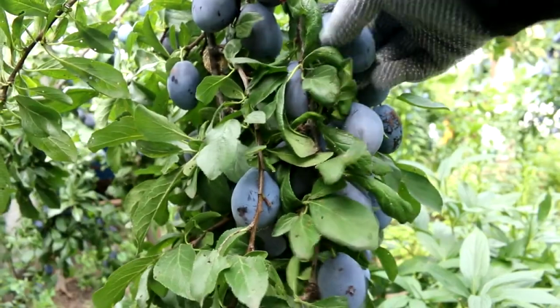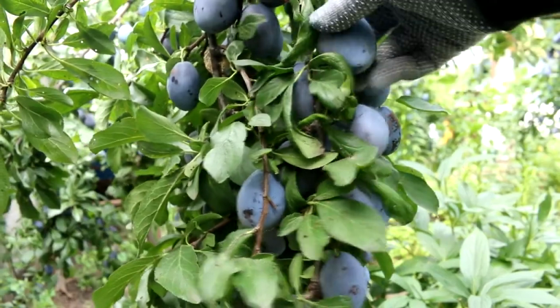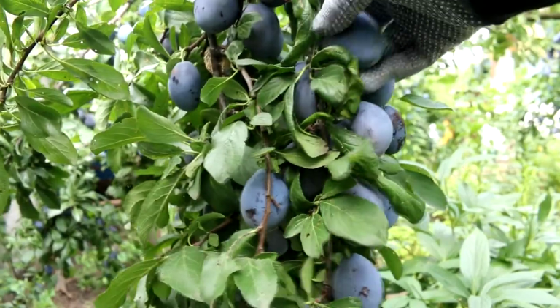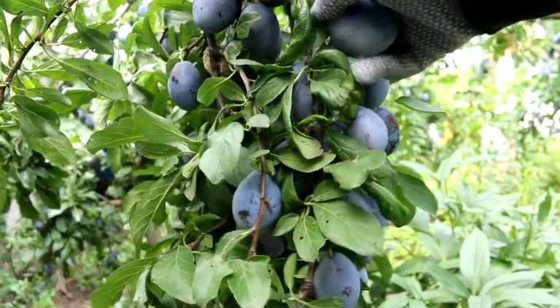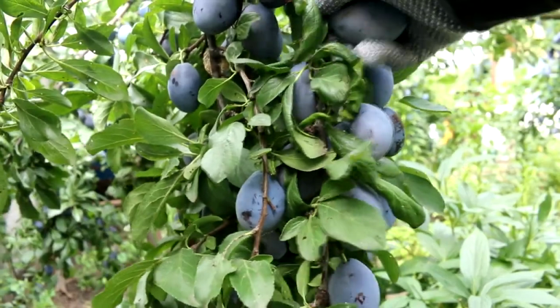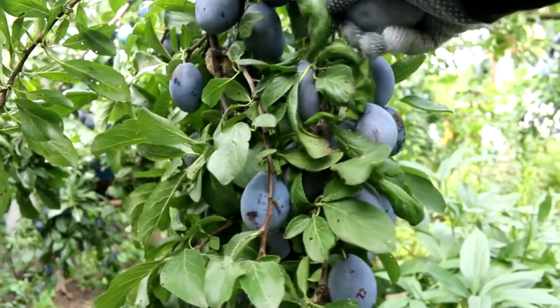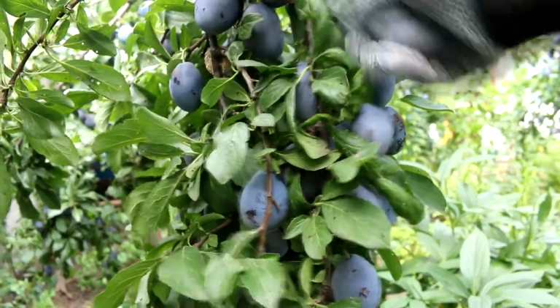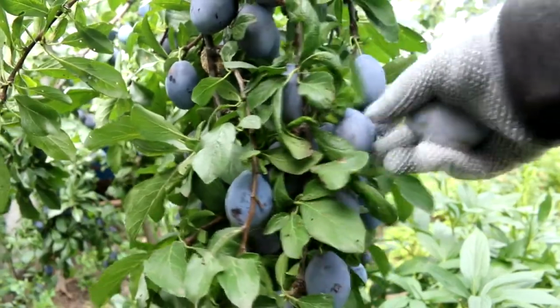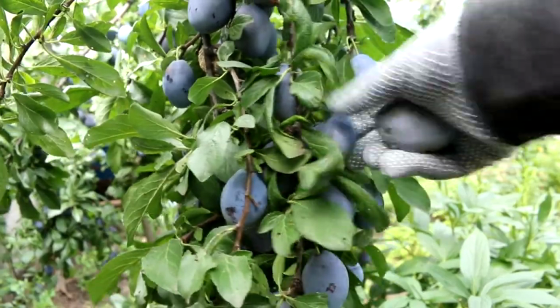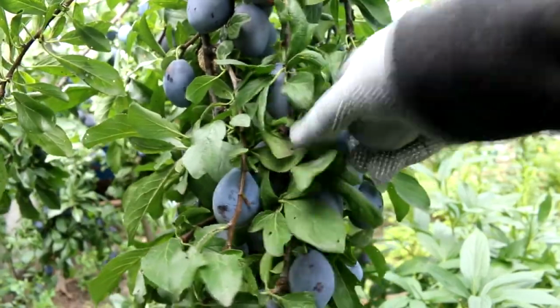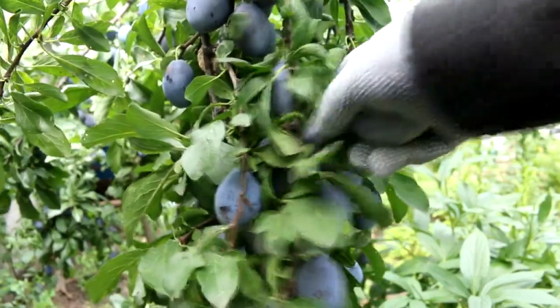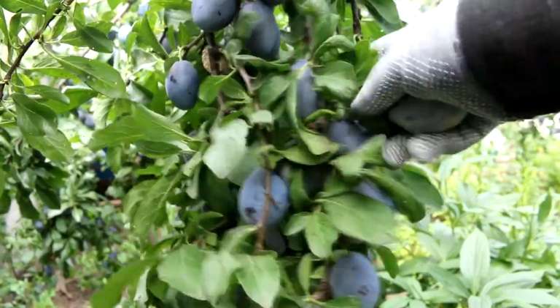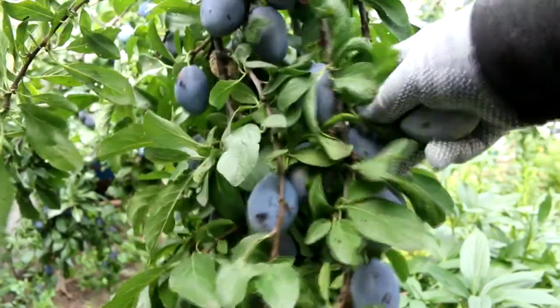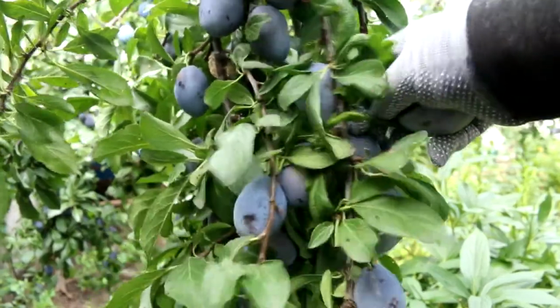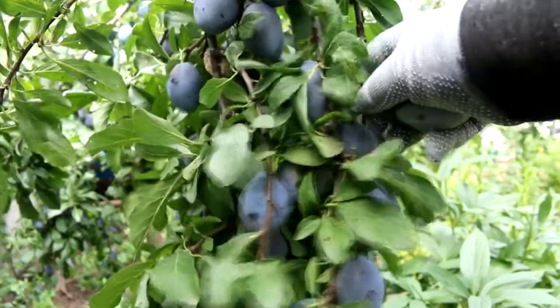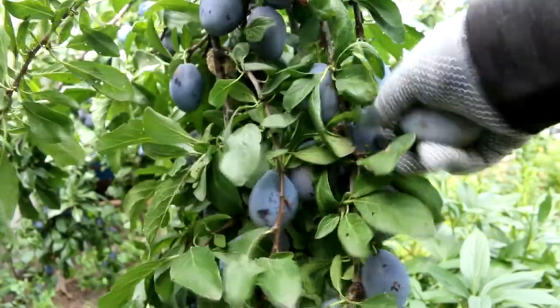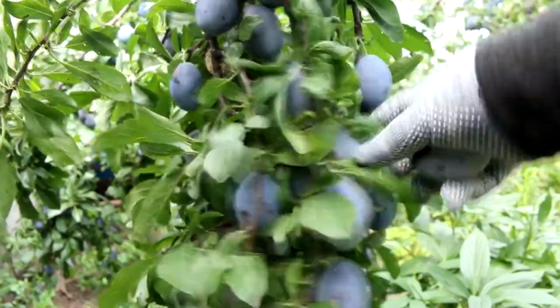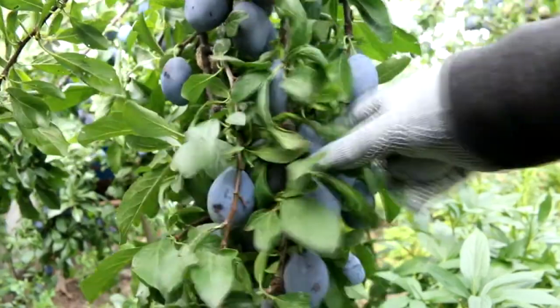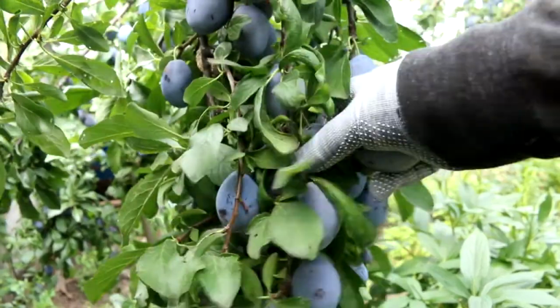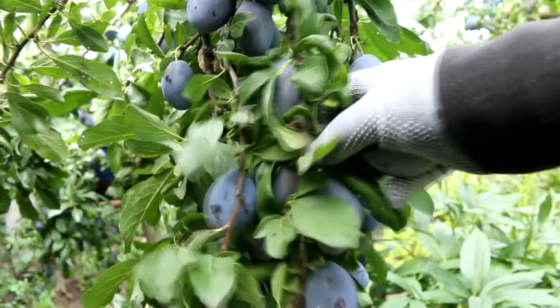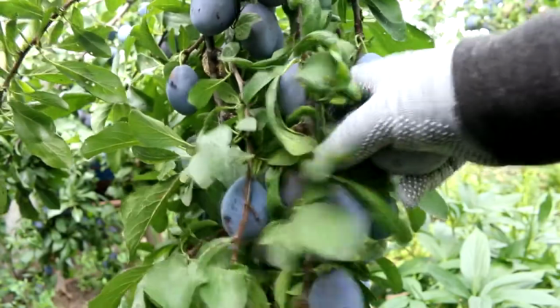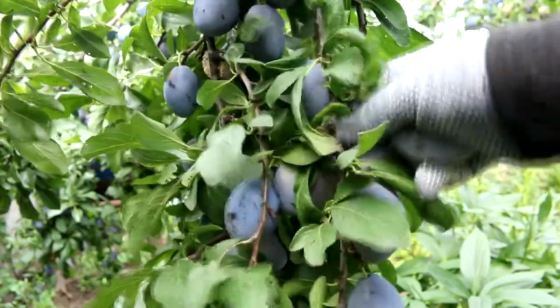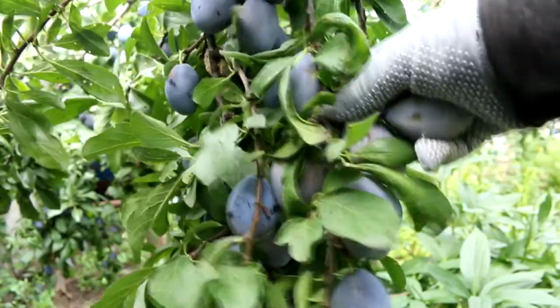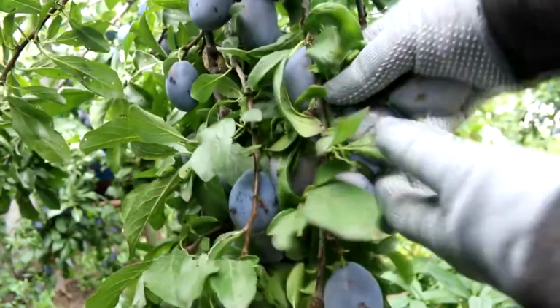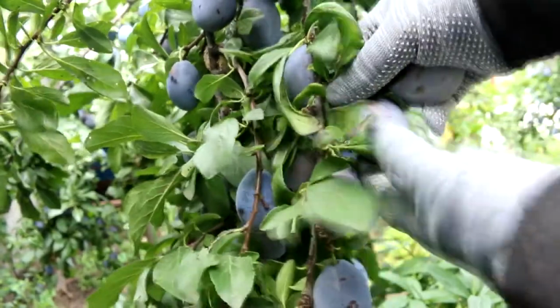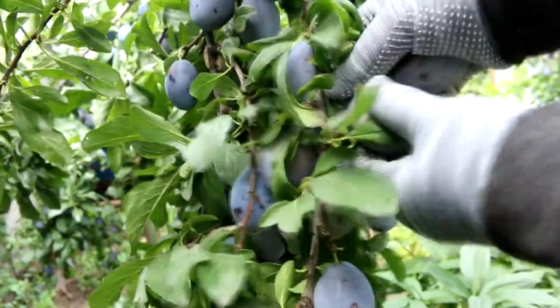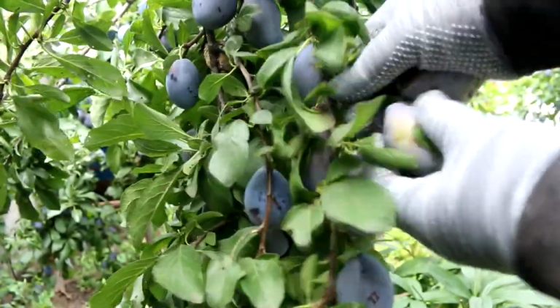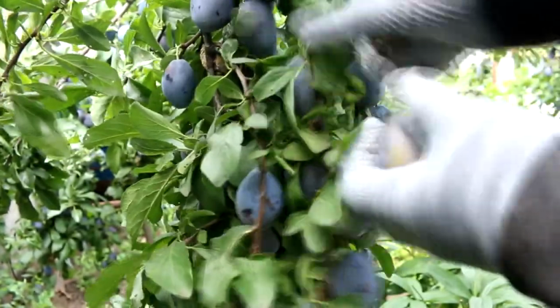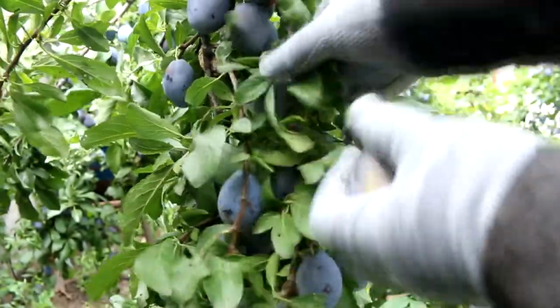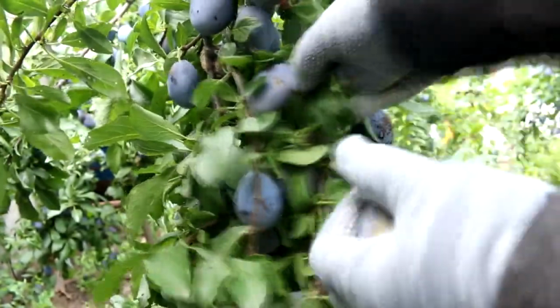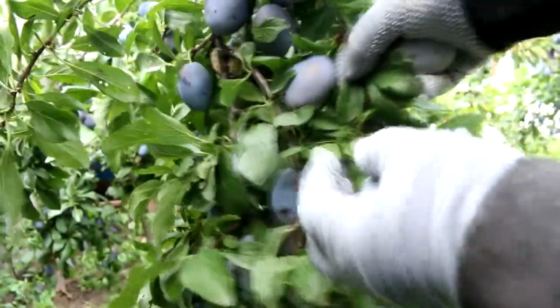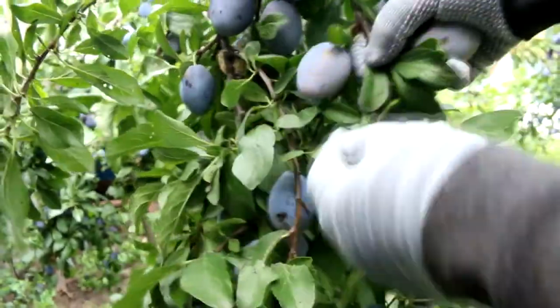Now you need to prepare fresh plums for drying. I take them off the tree, wash them in clean cold water, and let them dry in a mesh box or basket.